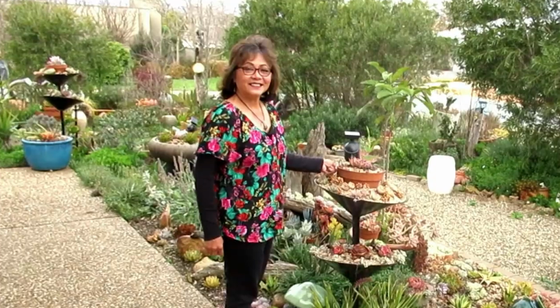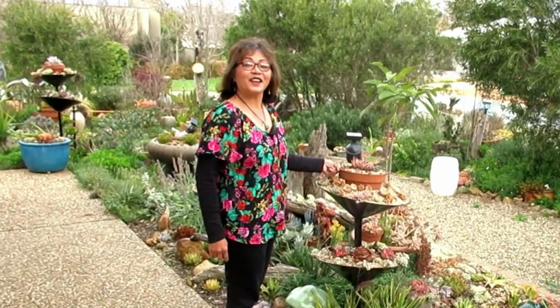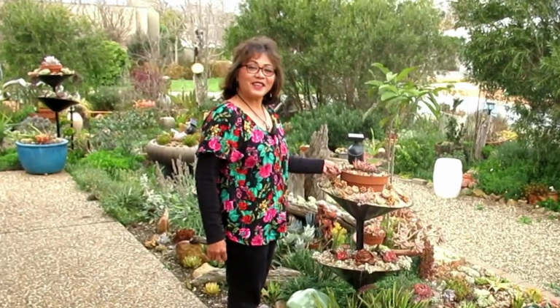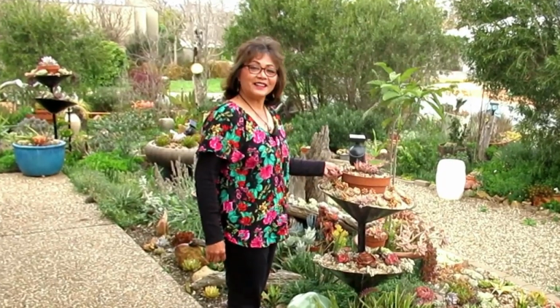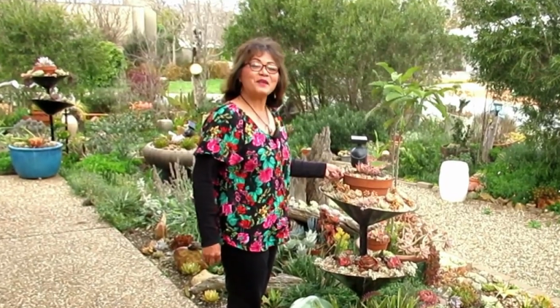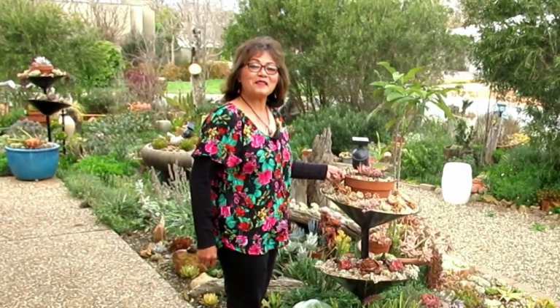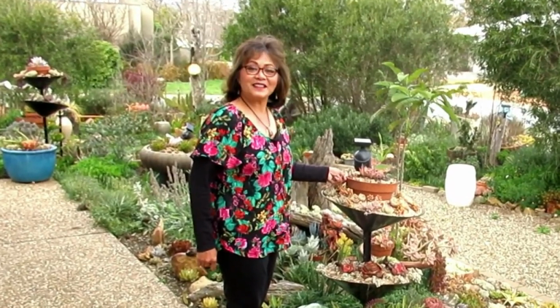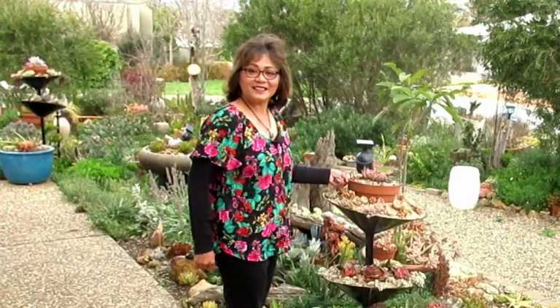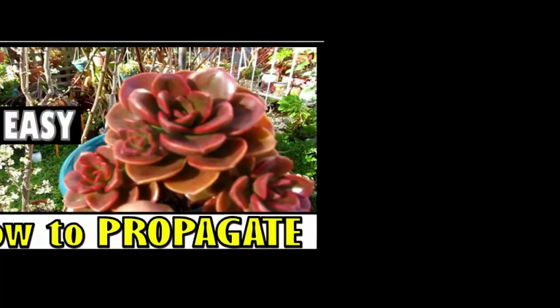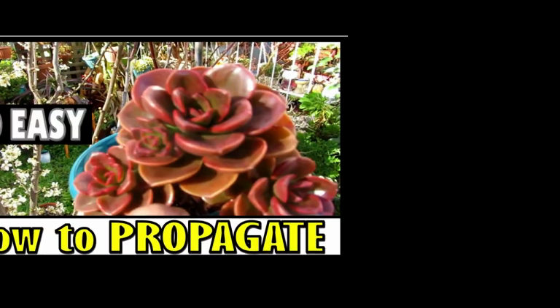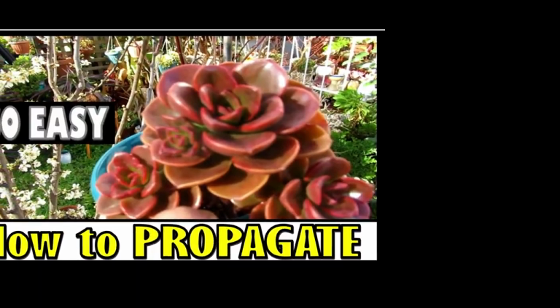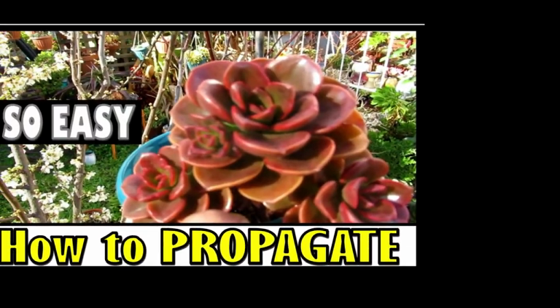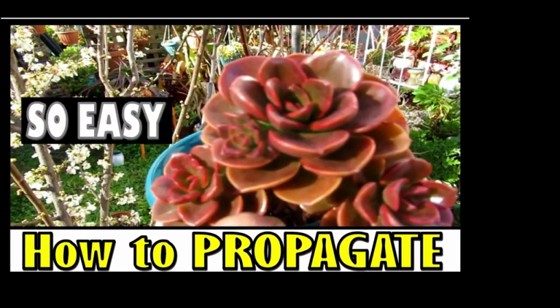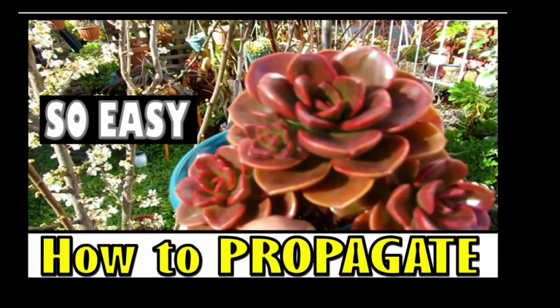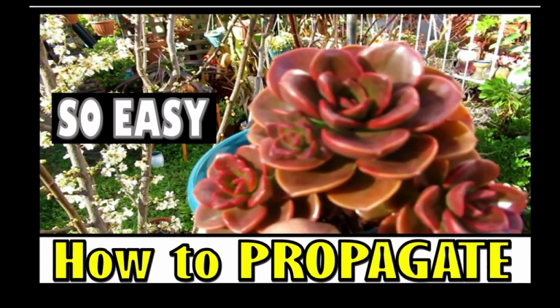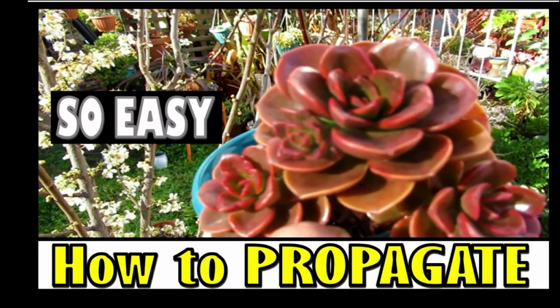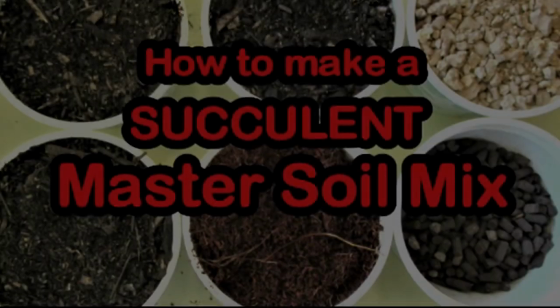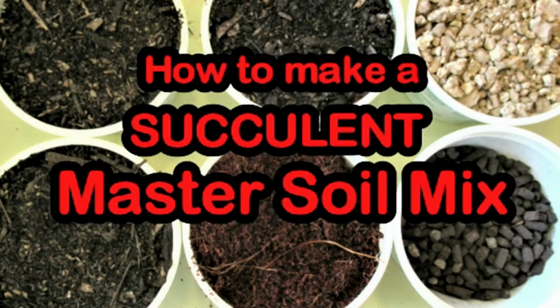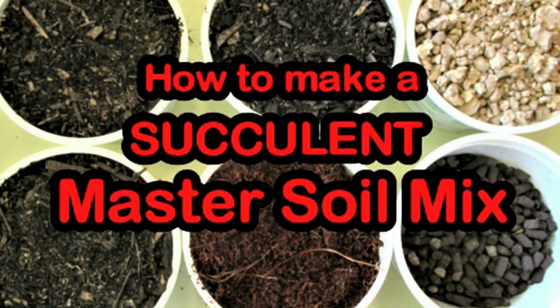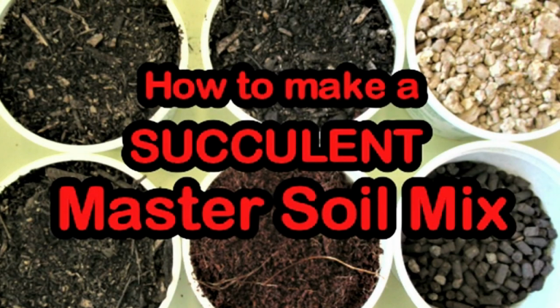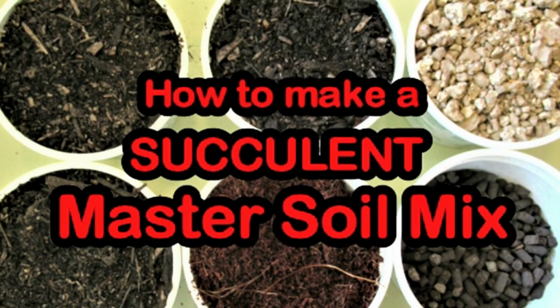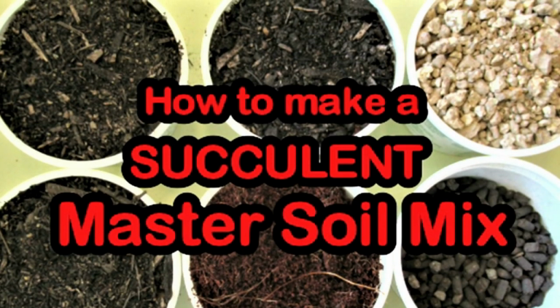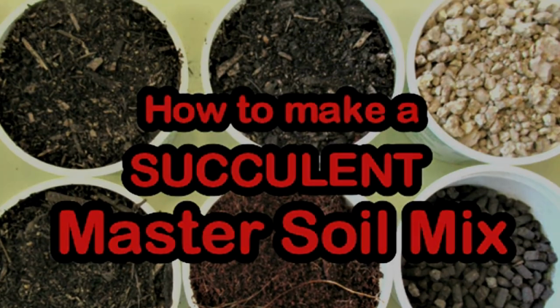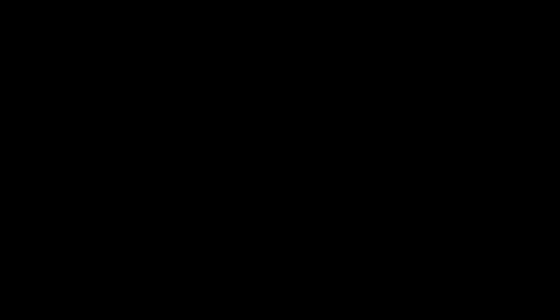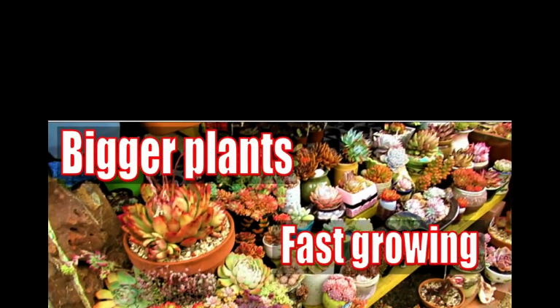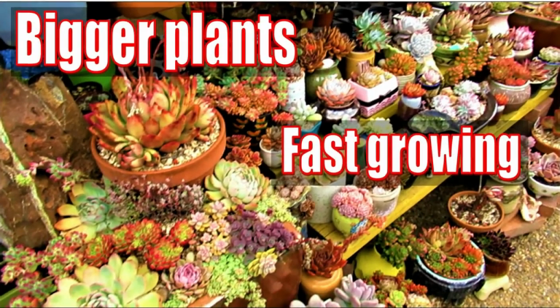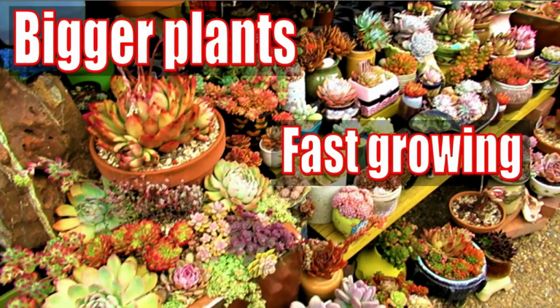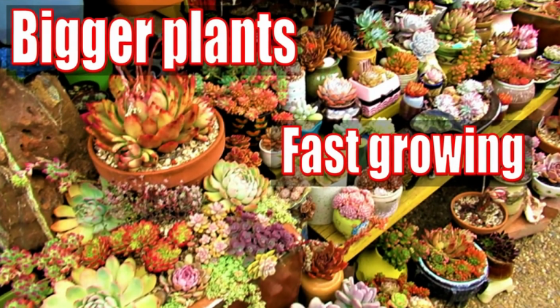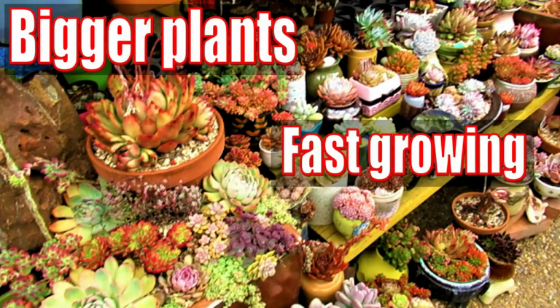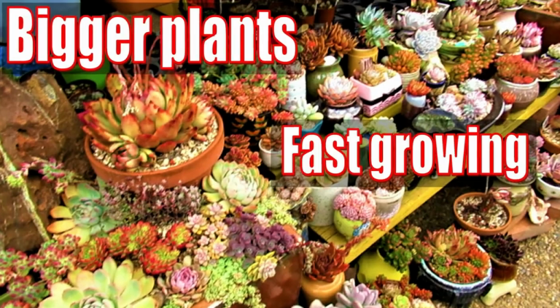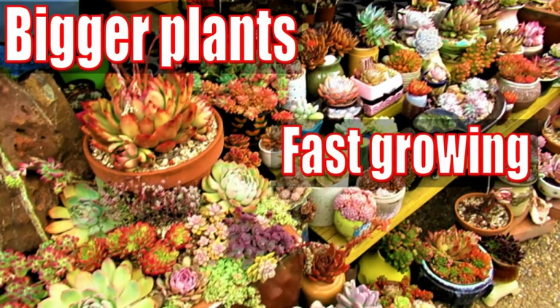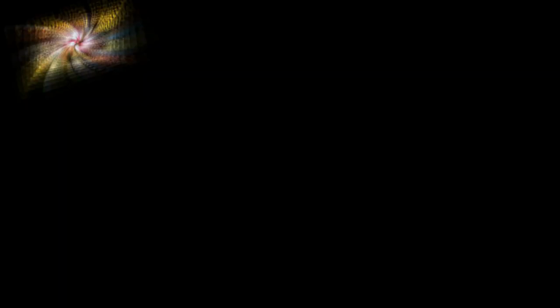Hello there, my name is Liz, a self-confessed succulent addict. Welcome to my channel, Growing Succulents.